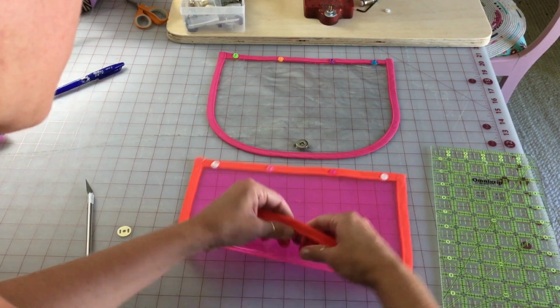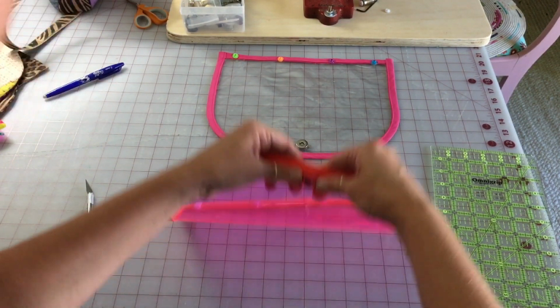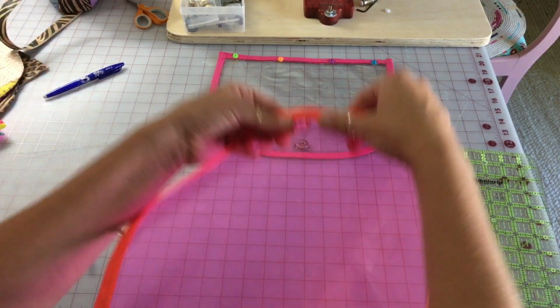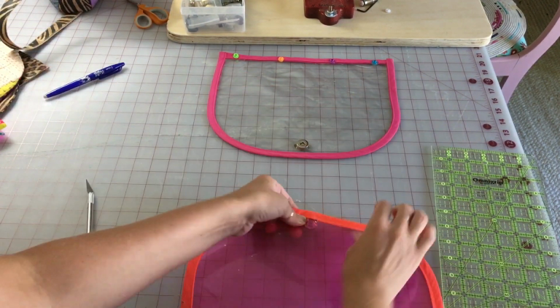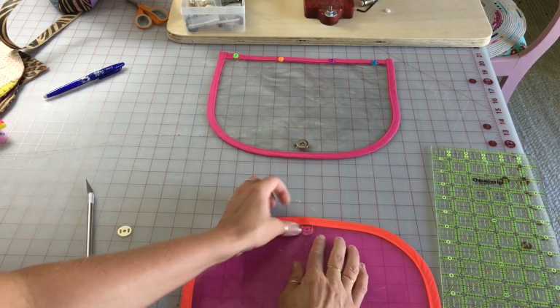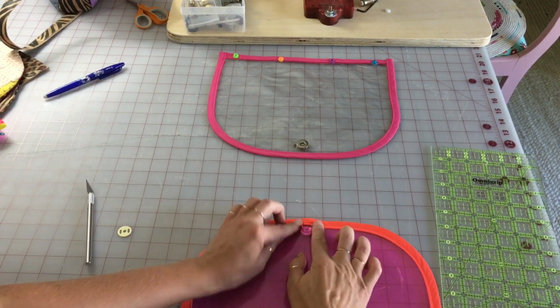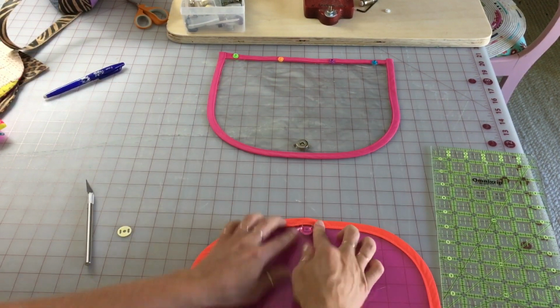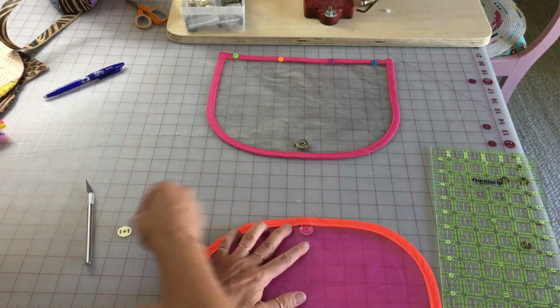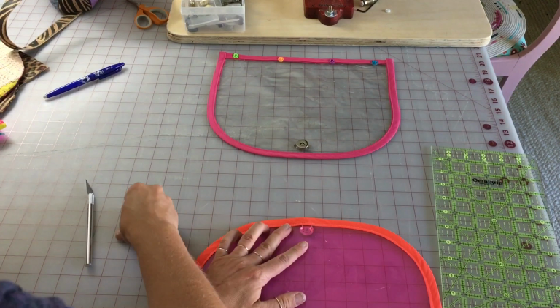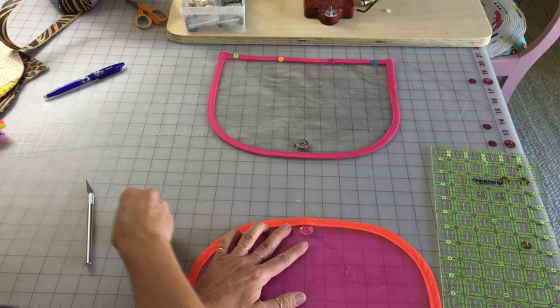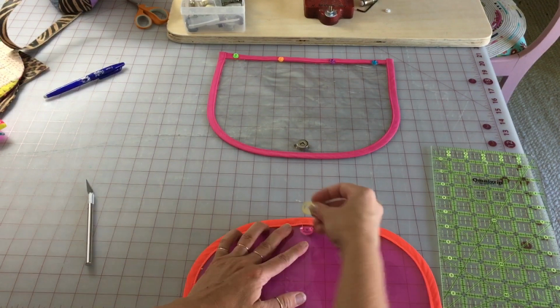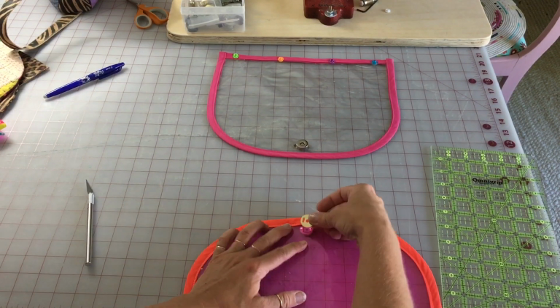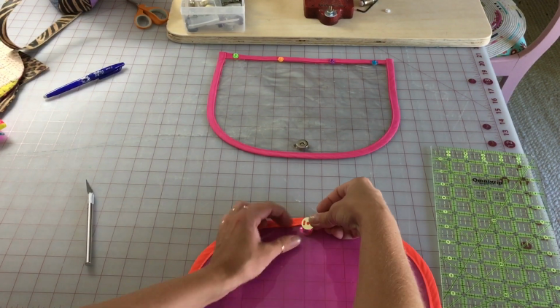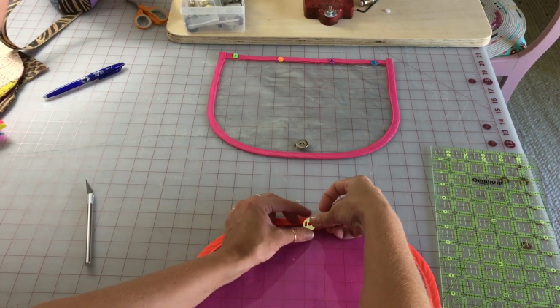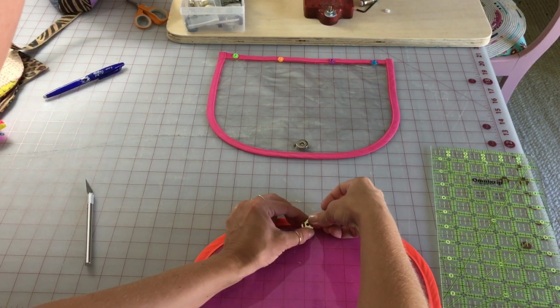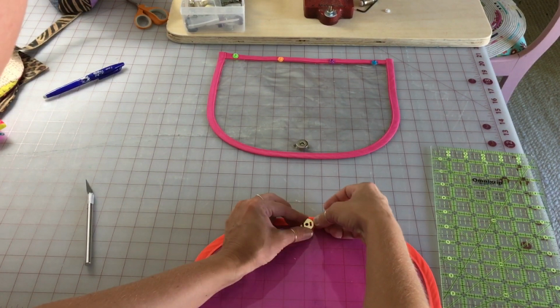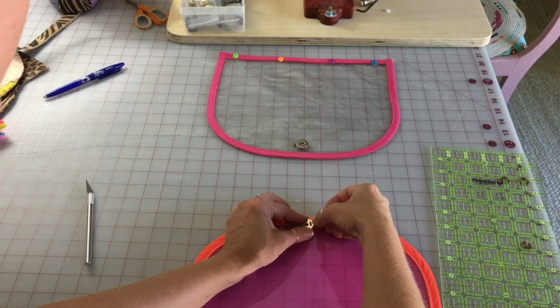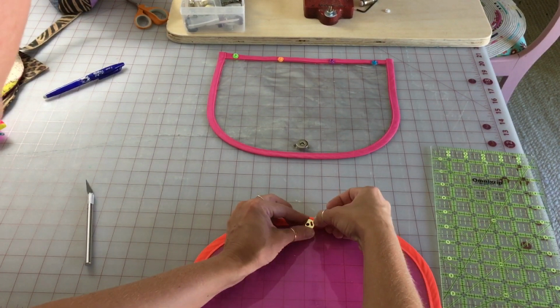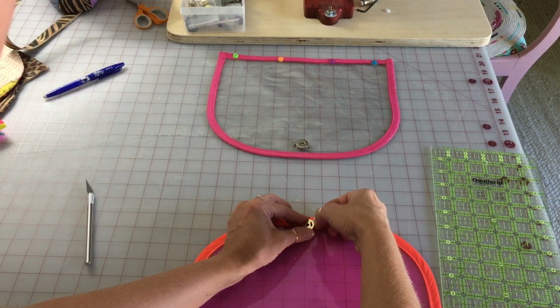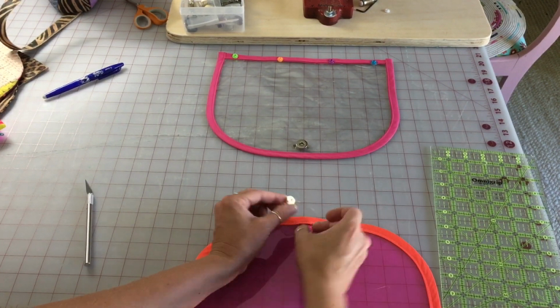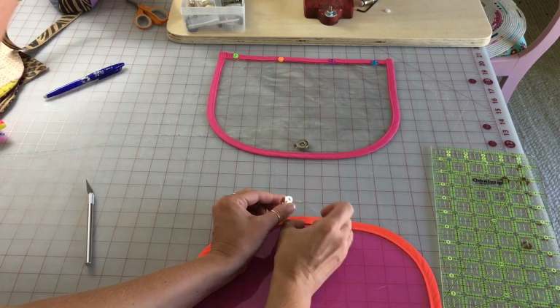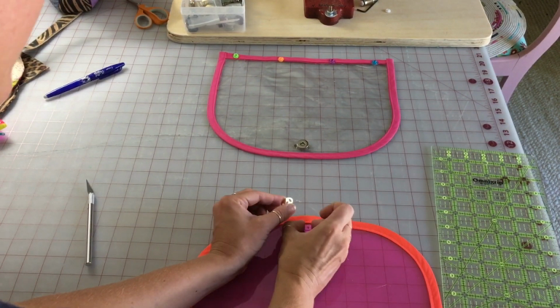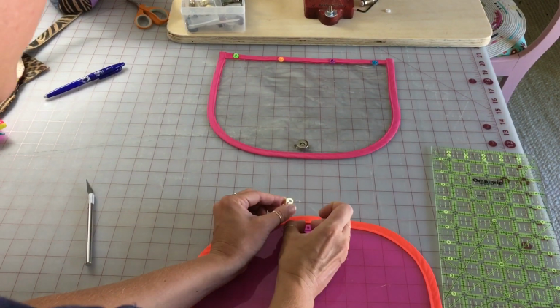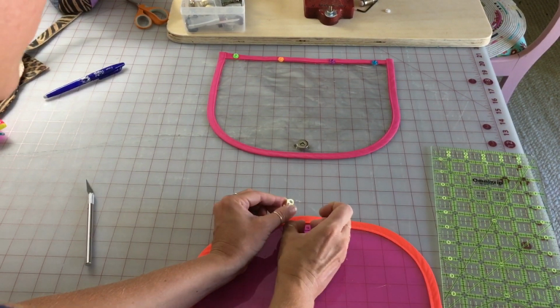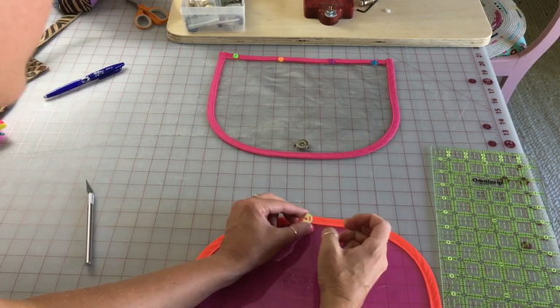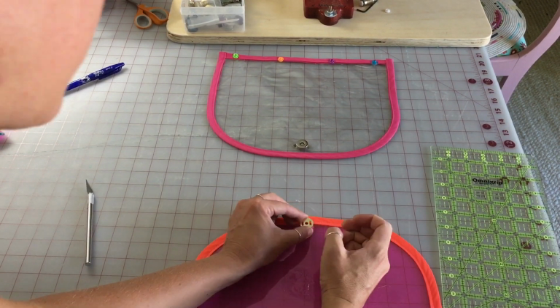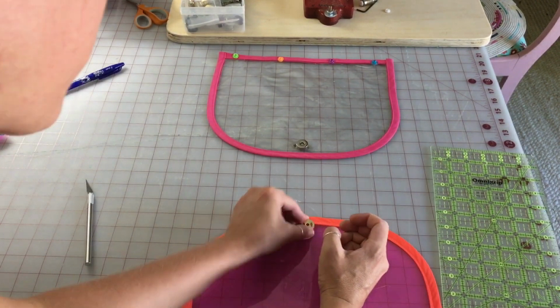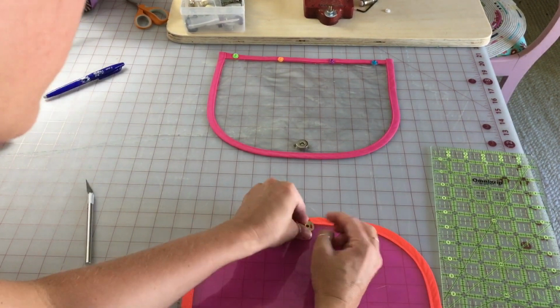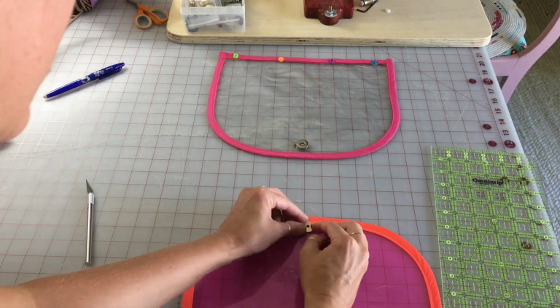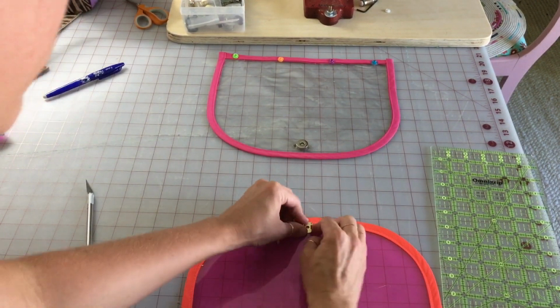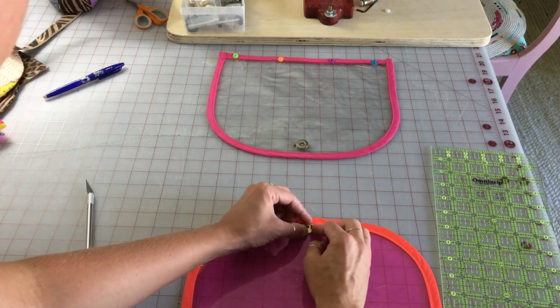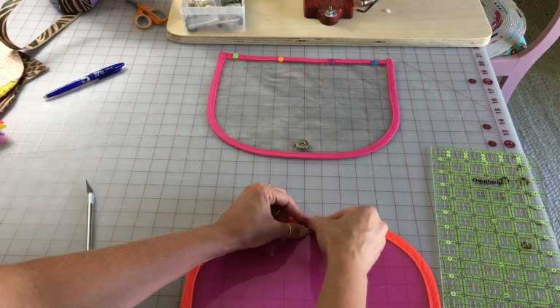There it is. Flip it over and put the magnetic back on it. Sometimes I have to squeeze the prongs together a little bit.